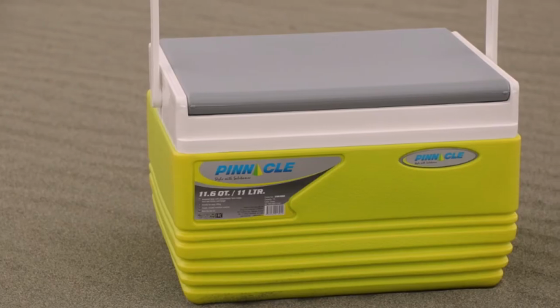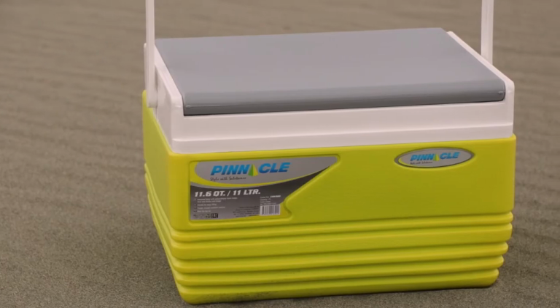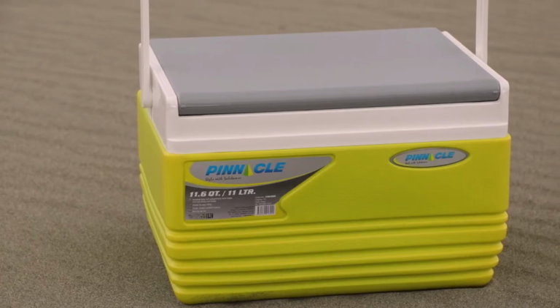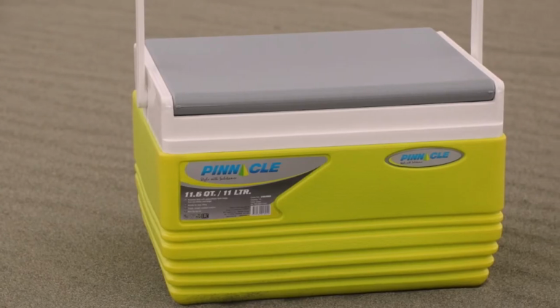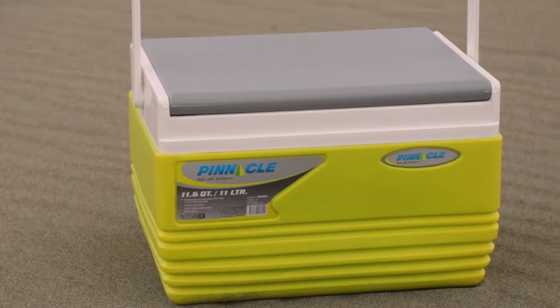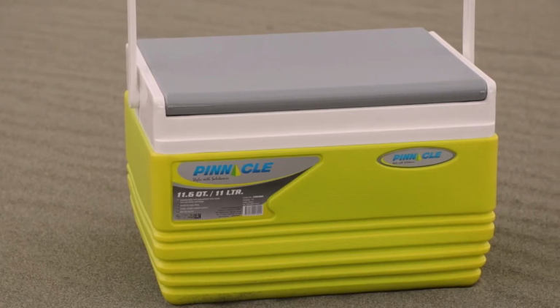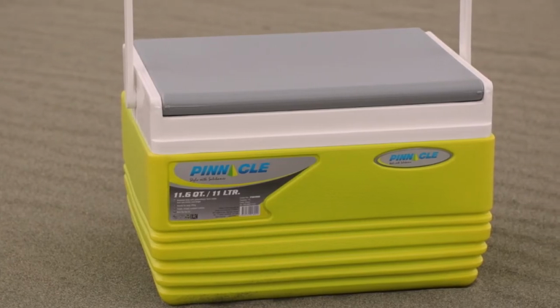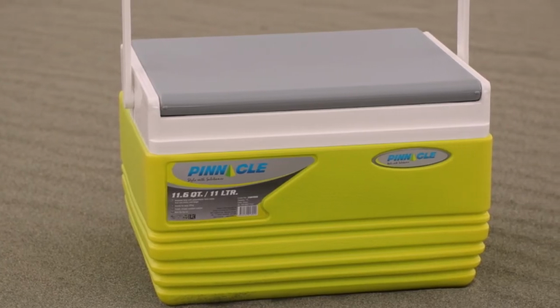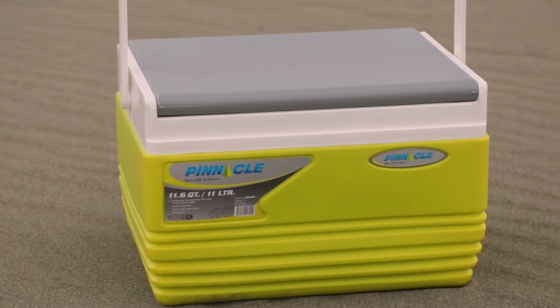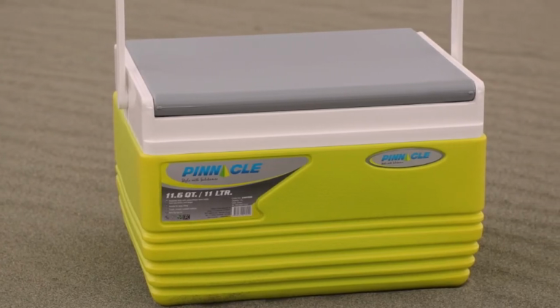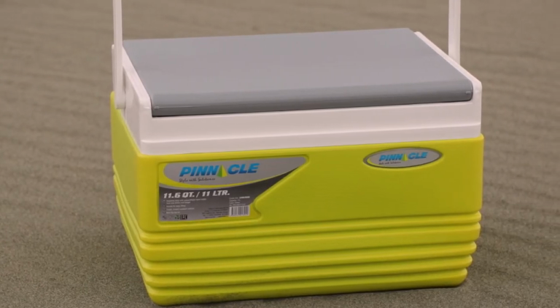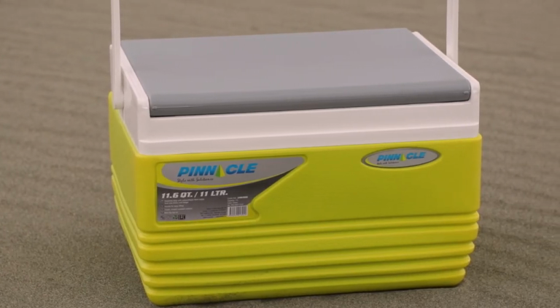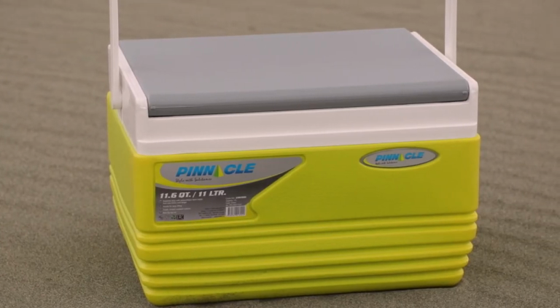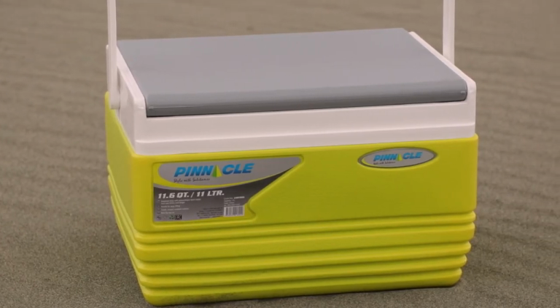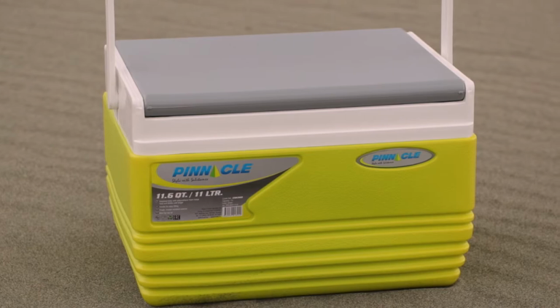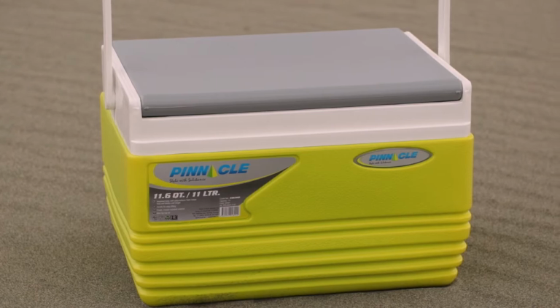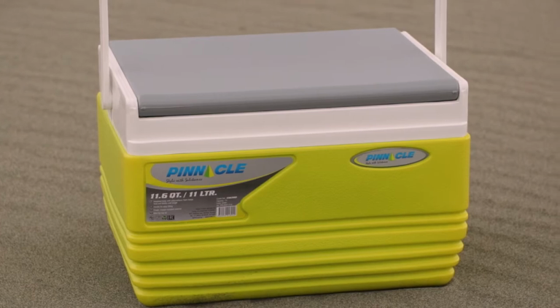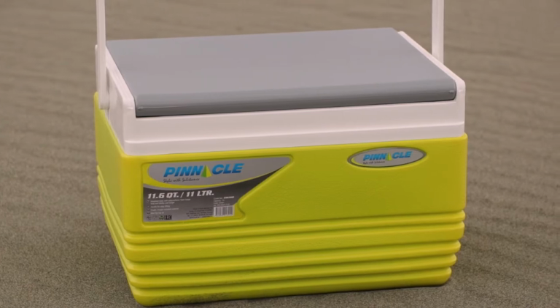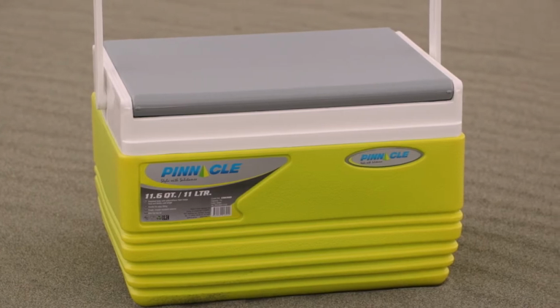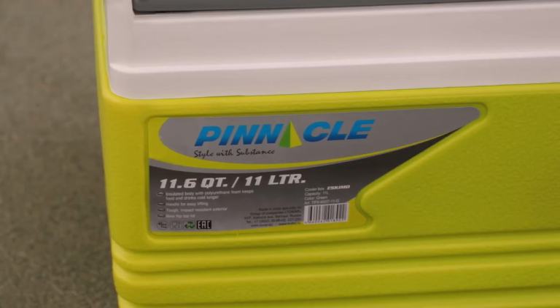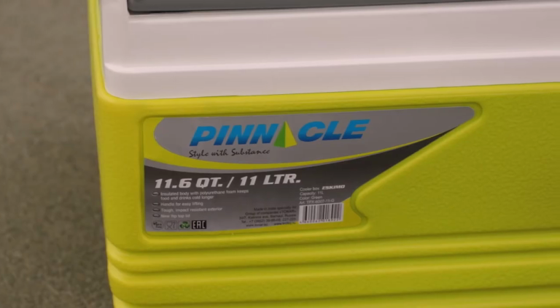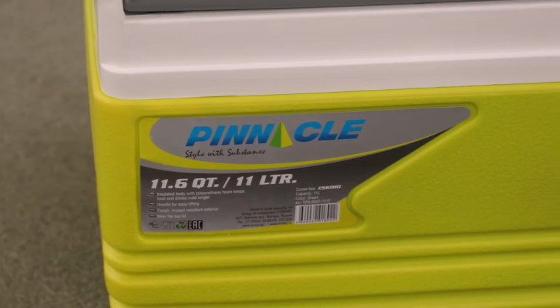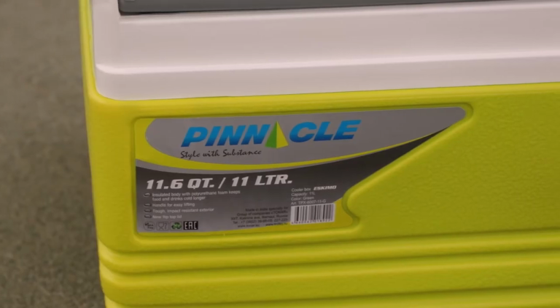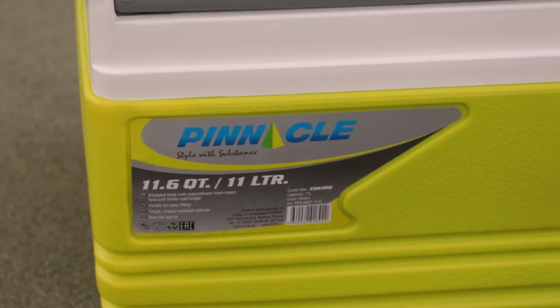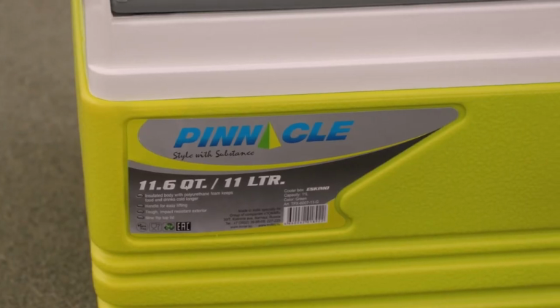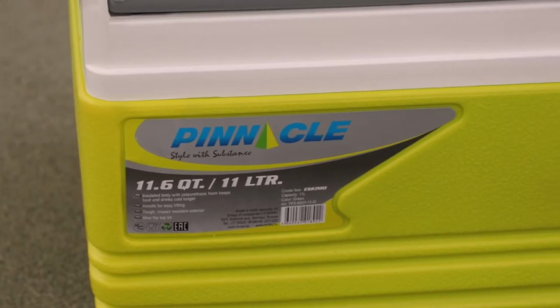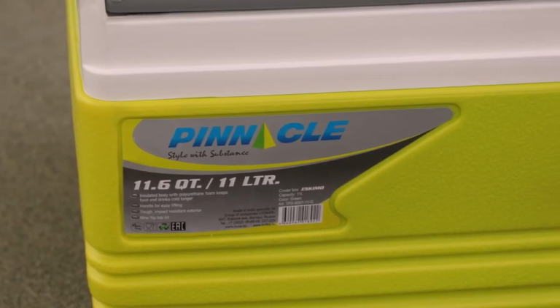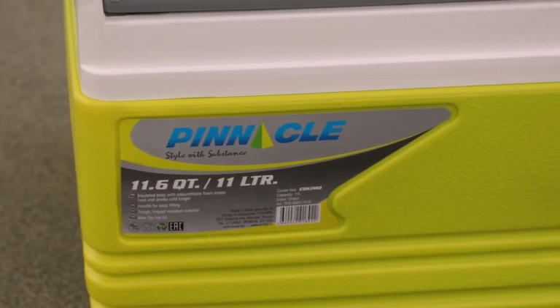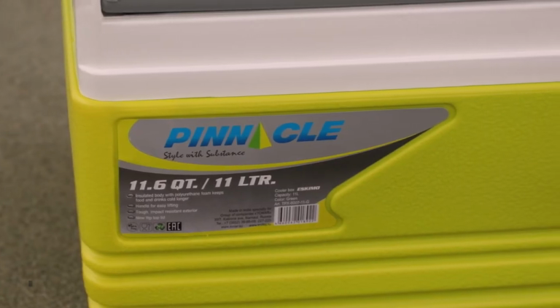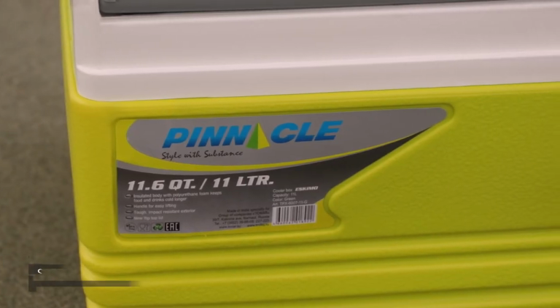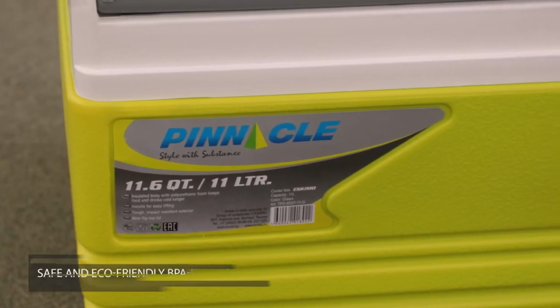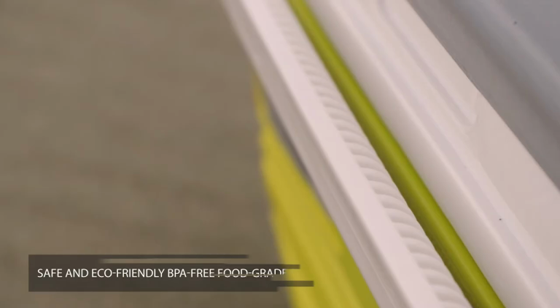This cooler is a great place to store your food, fruit, vegetables, dairy products, snacks, drinks and so on.